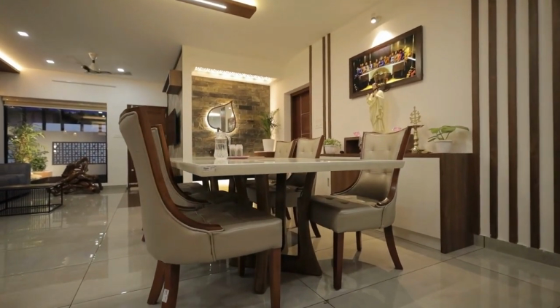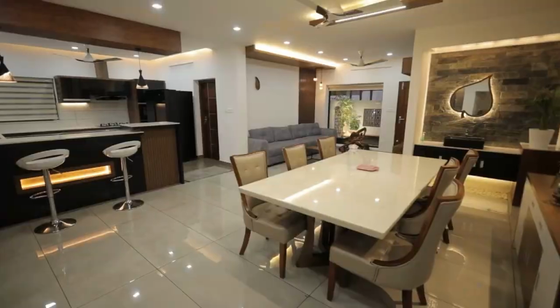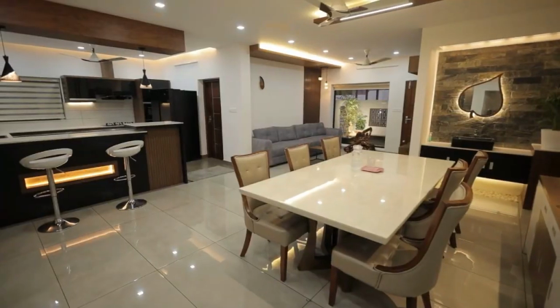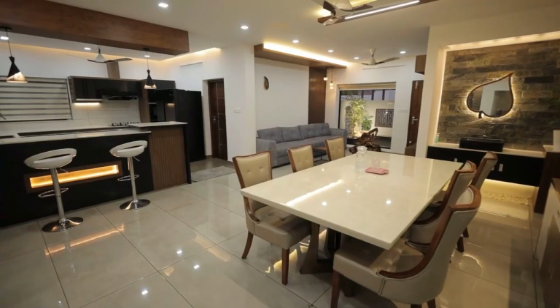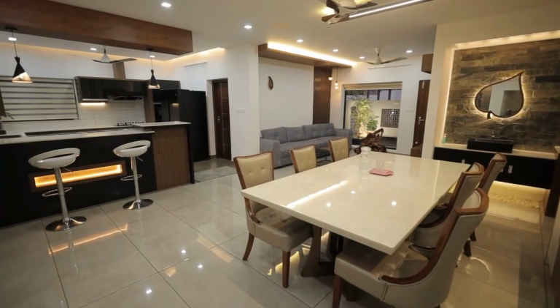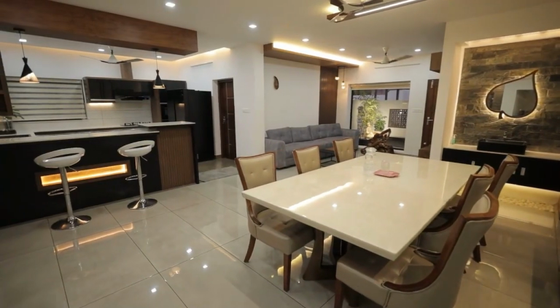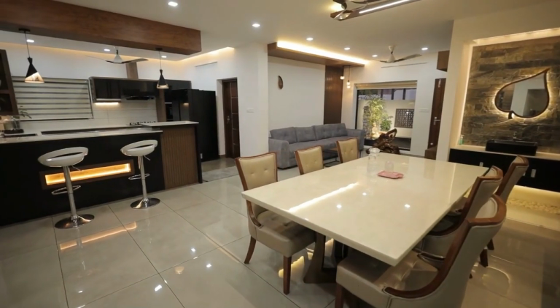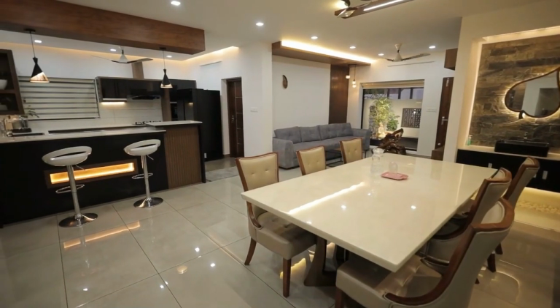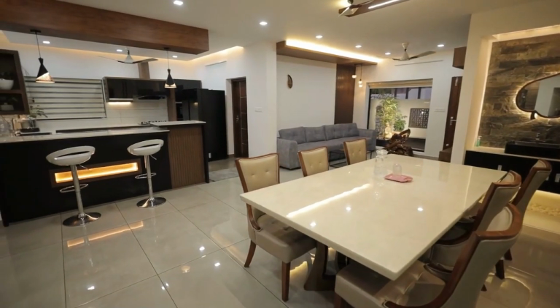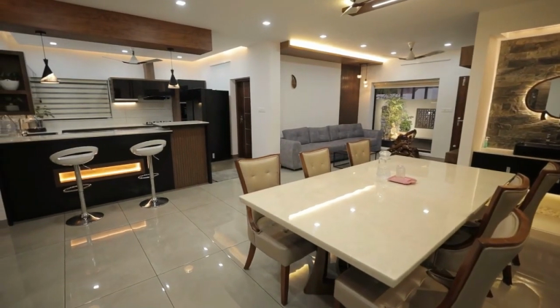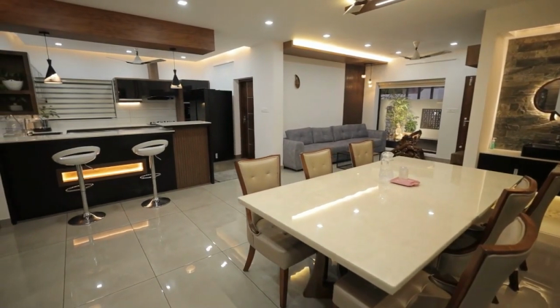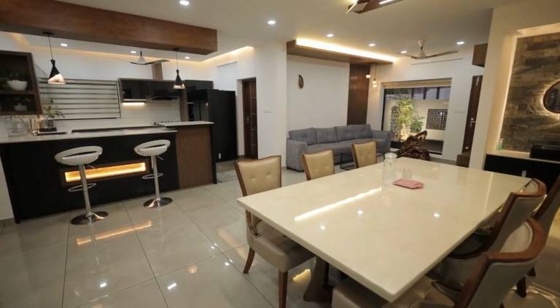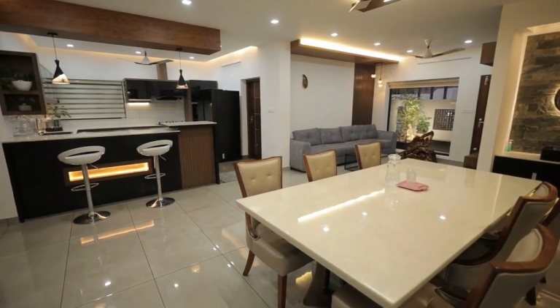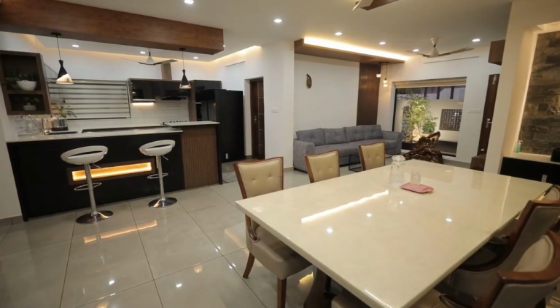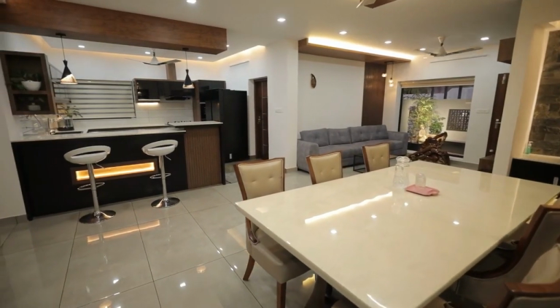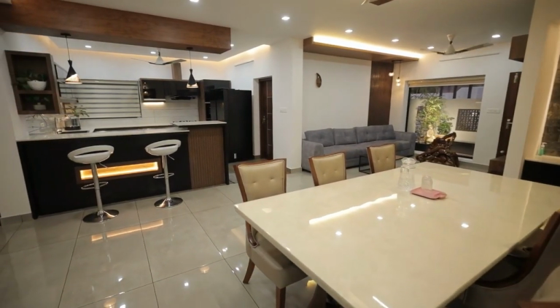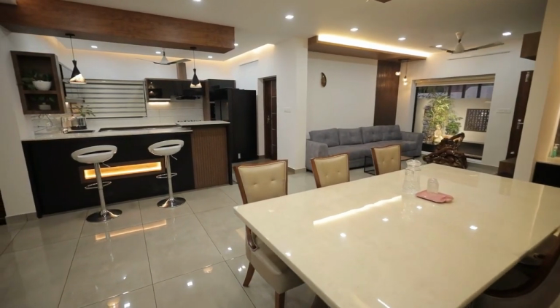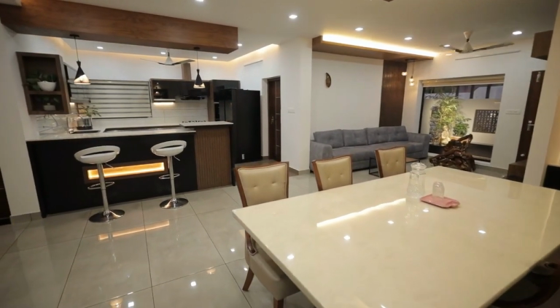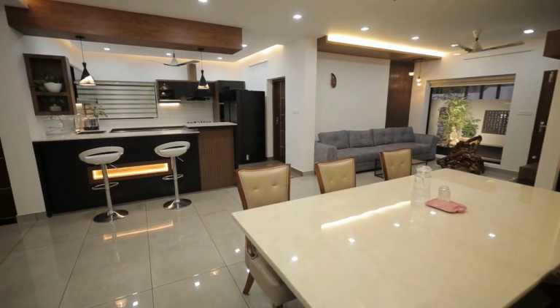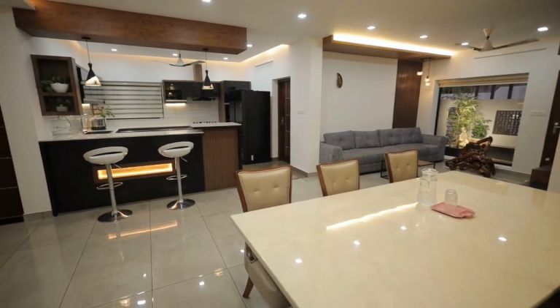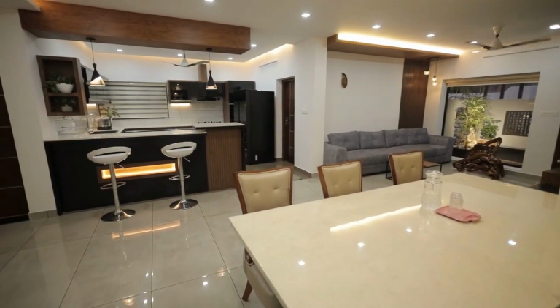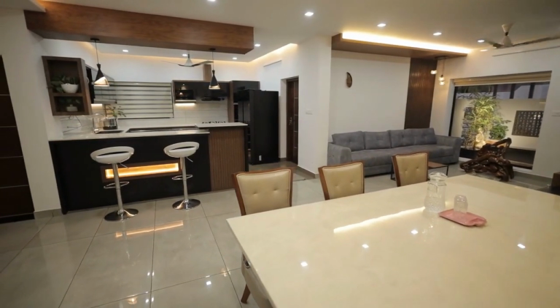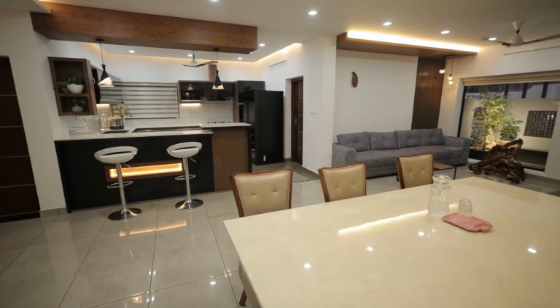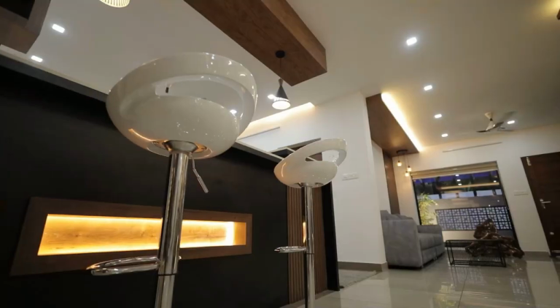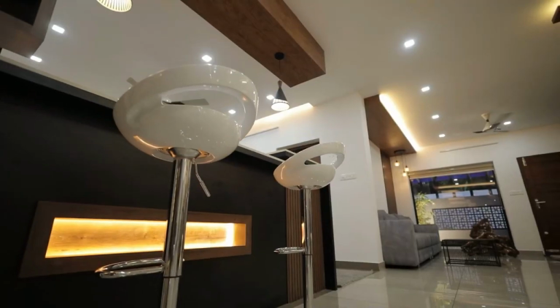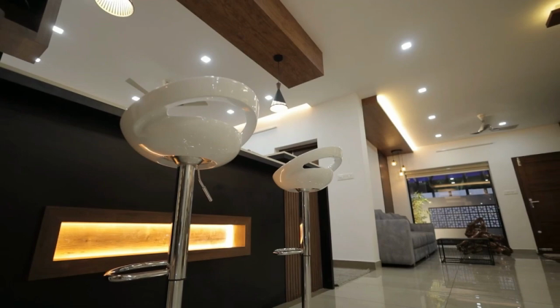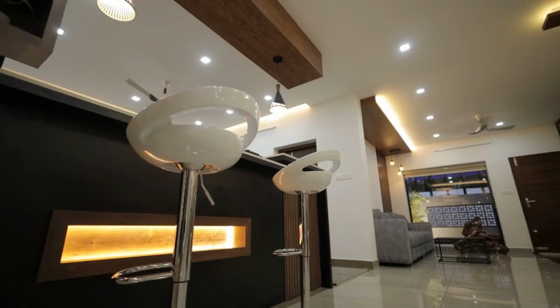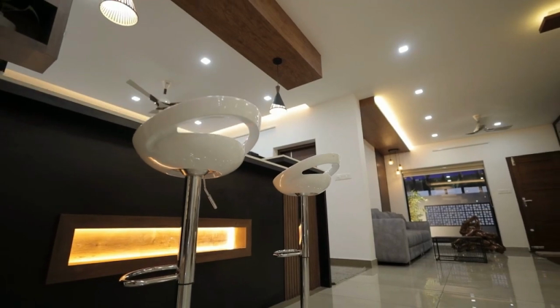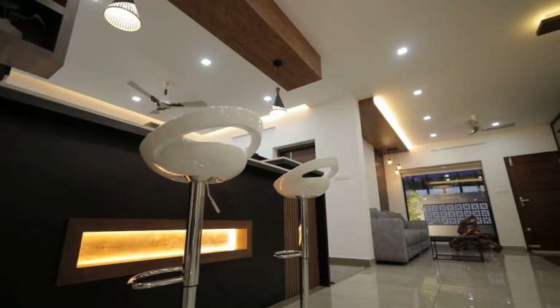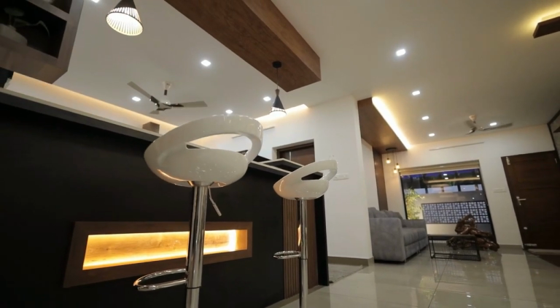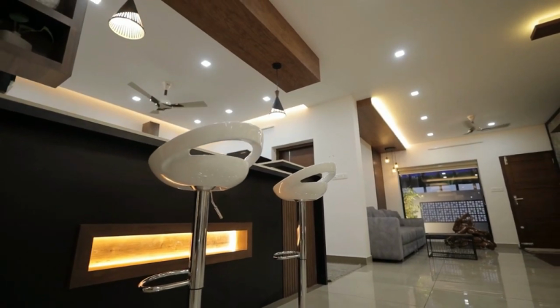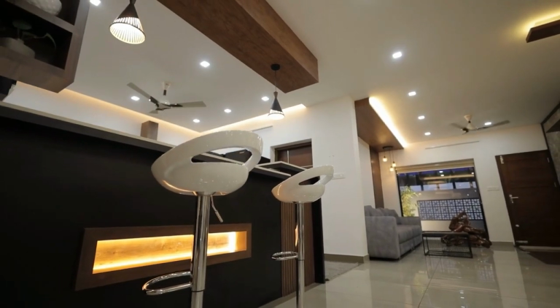The dining area occupies the center of the house. The lightings provide the necessary pleasant ambience.